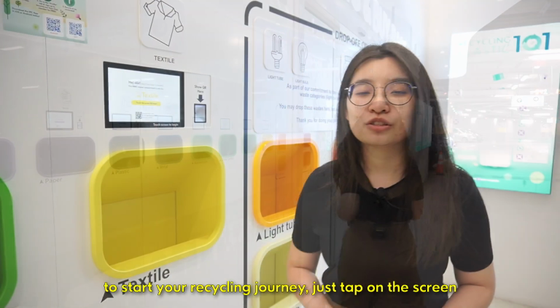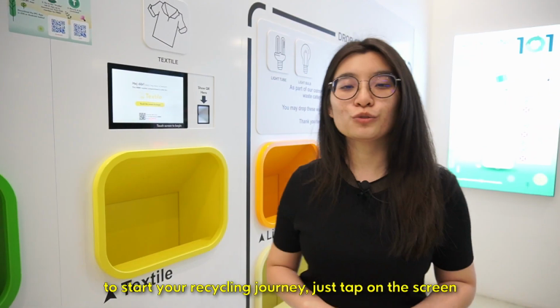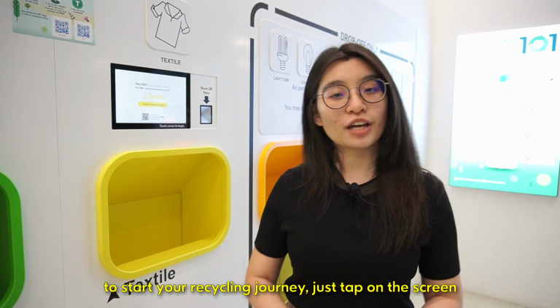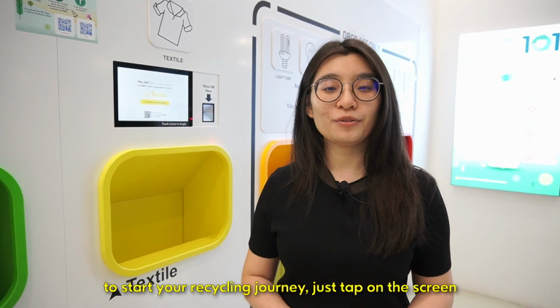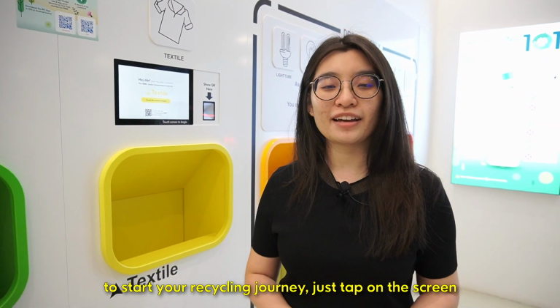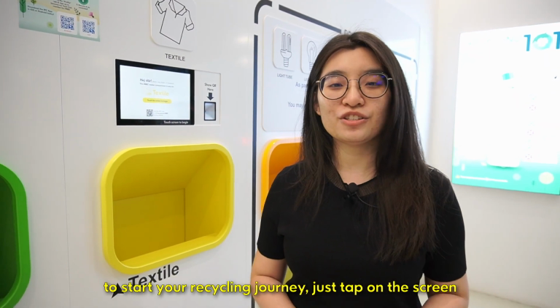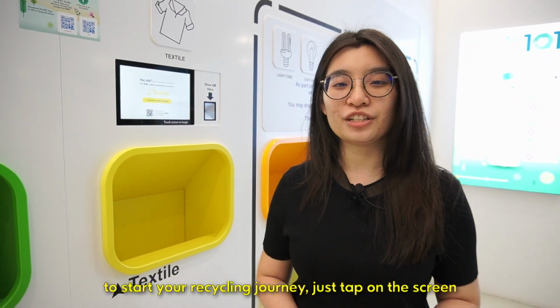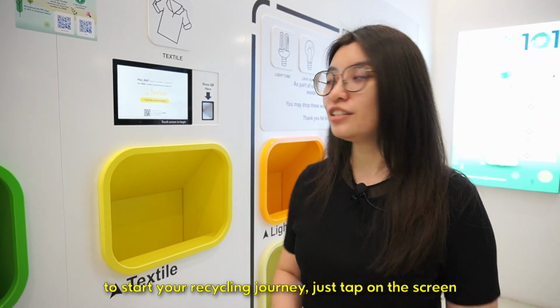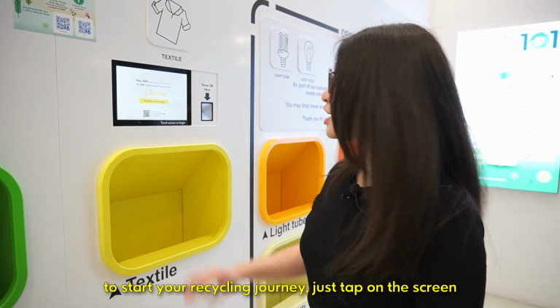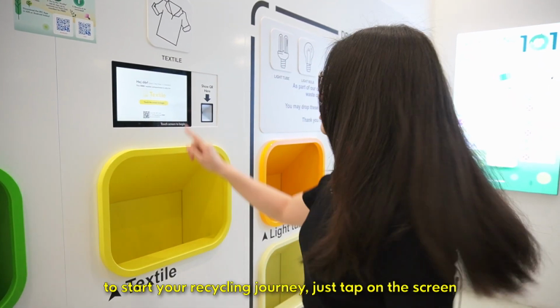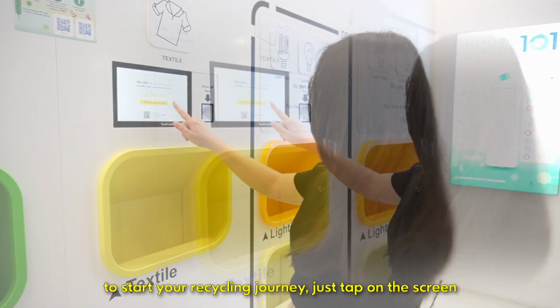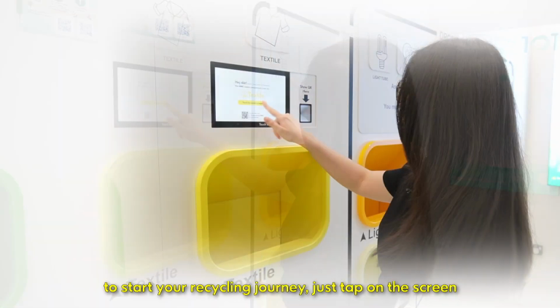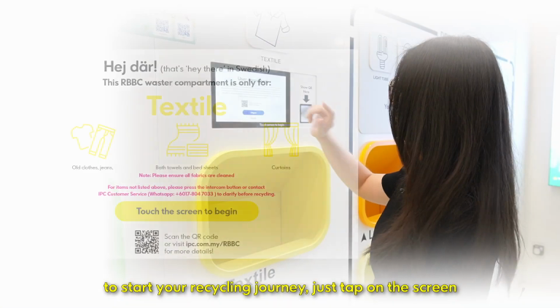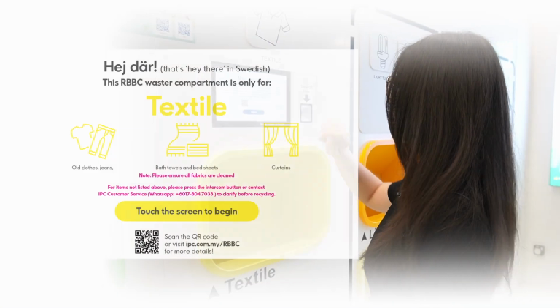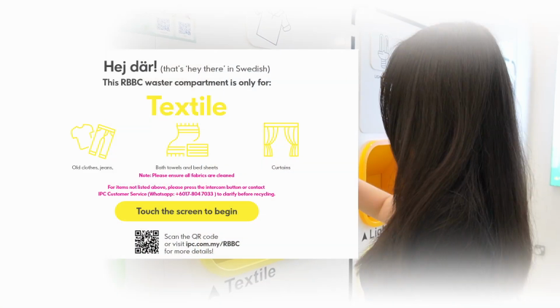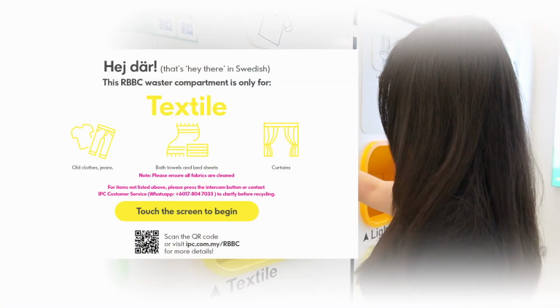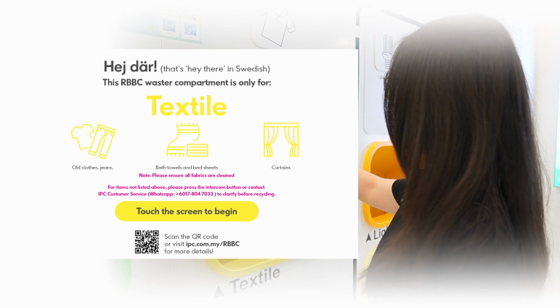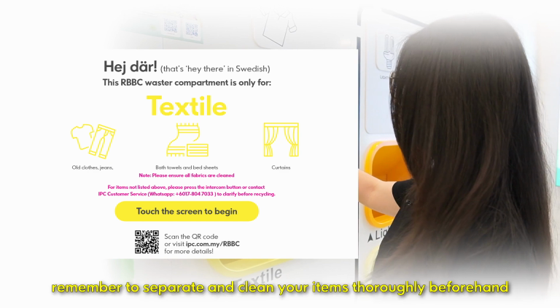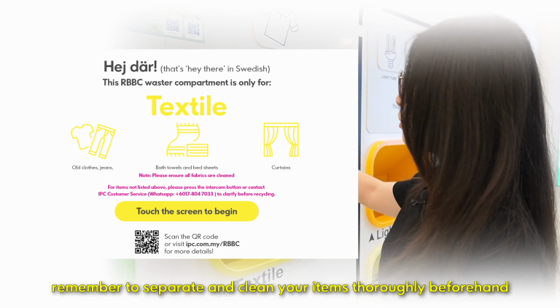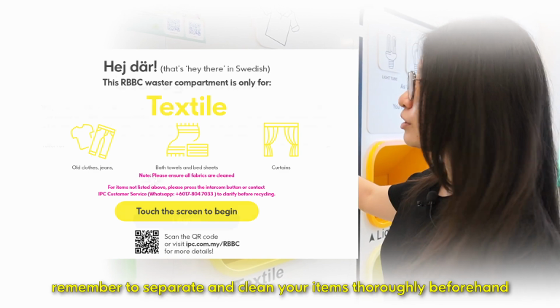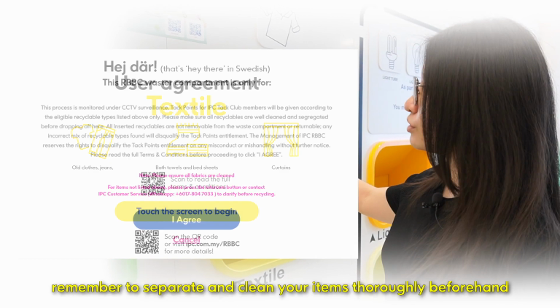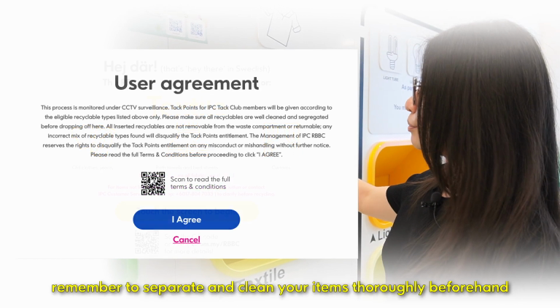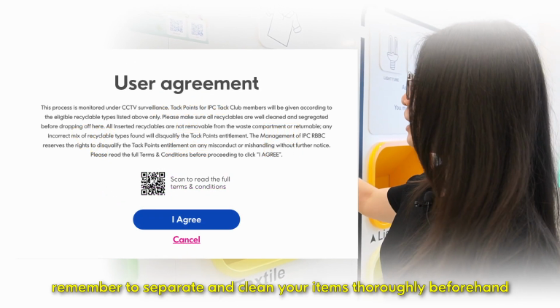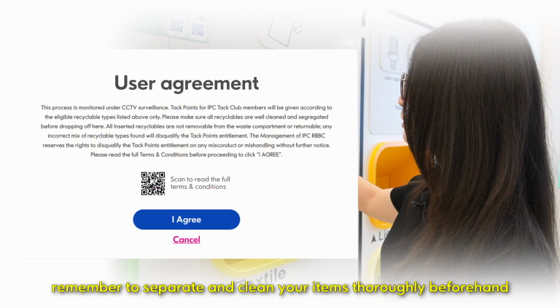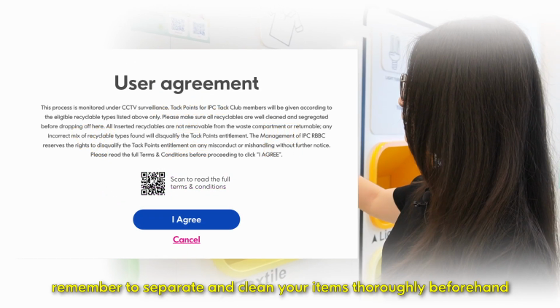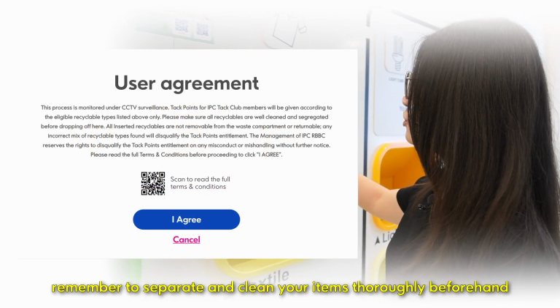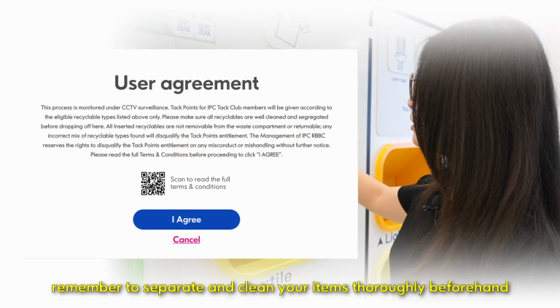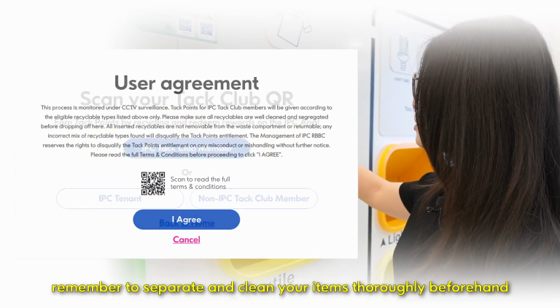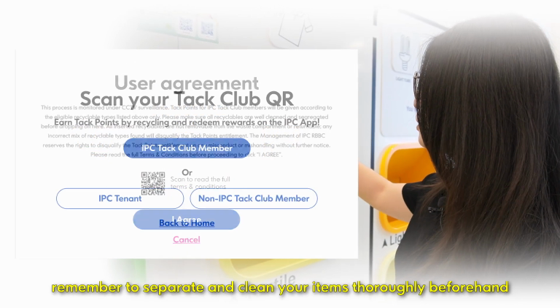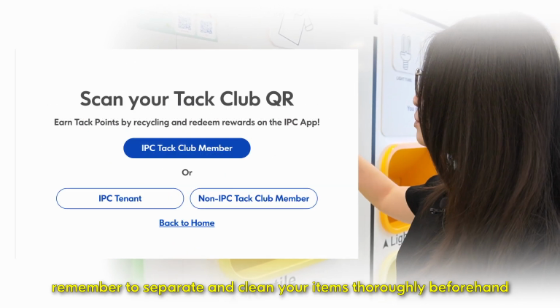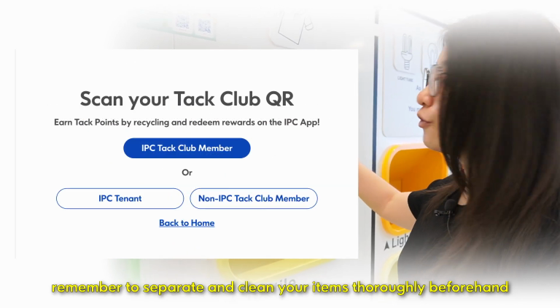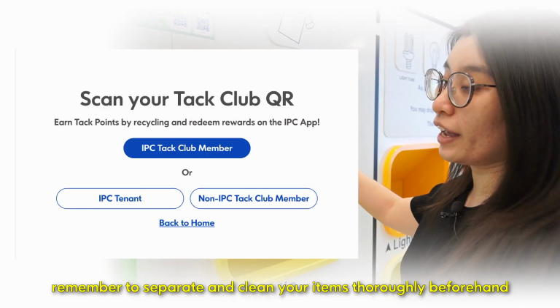To start your recycling journey, just tap on the screen. Remember to separate and clean your items thoroughly beforehand.